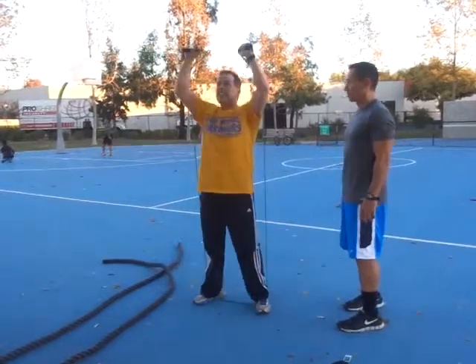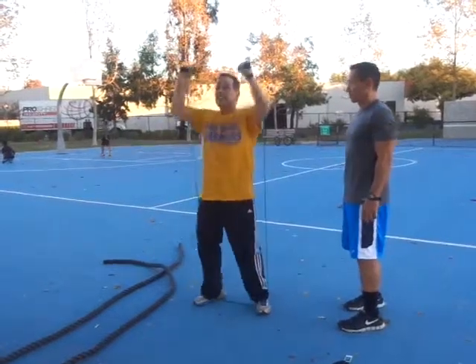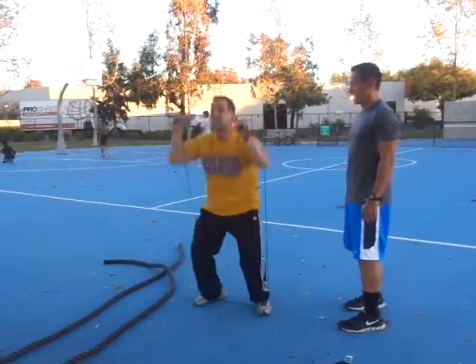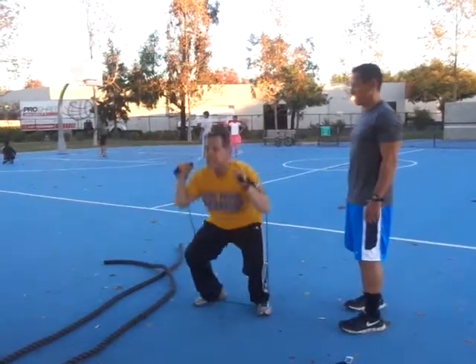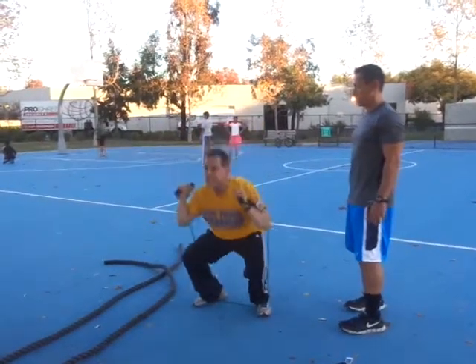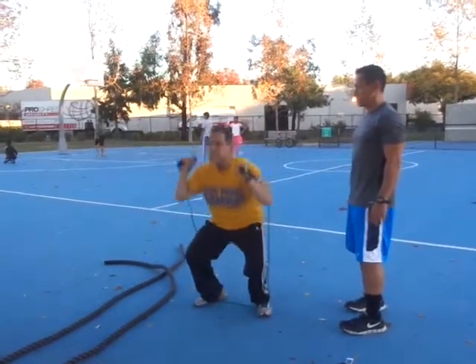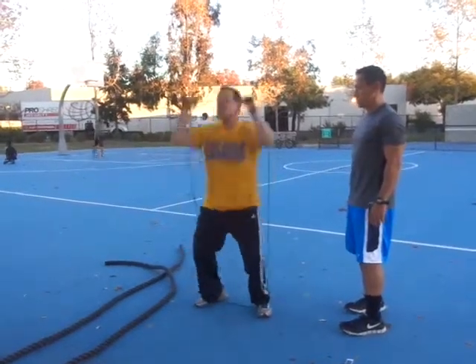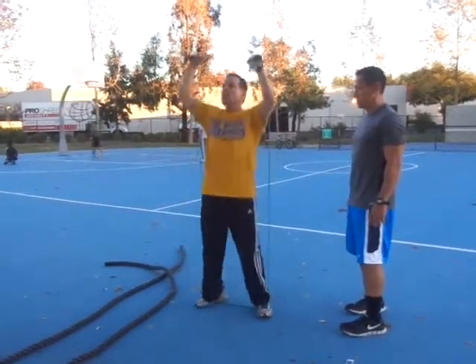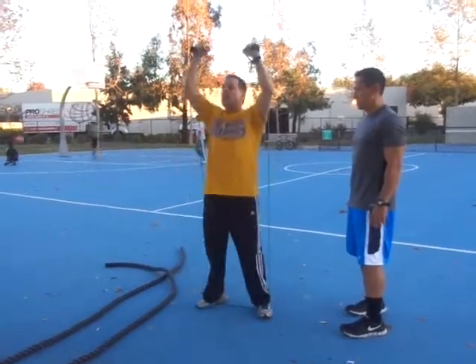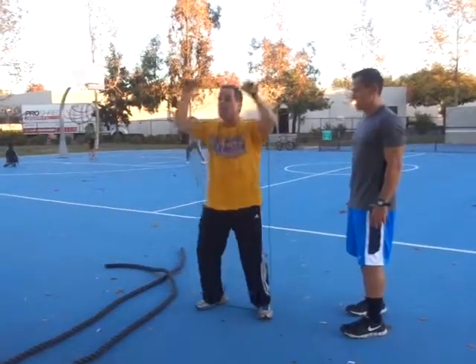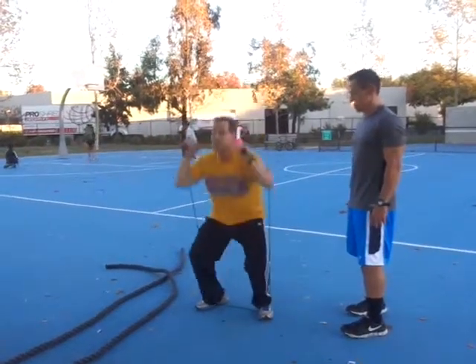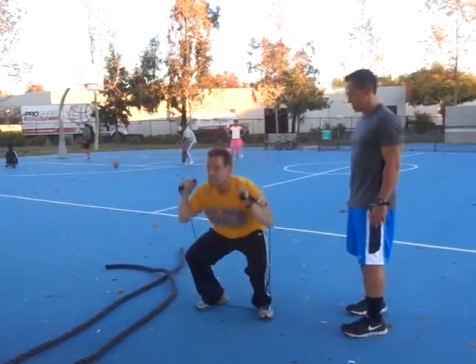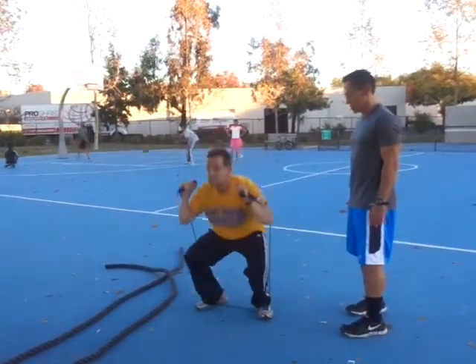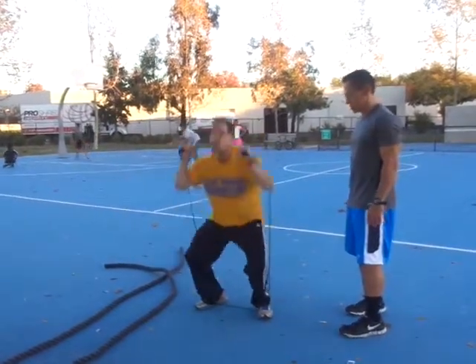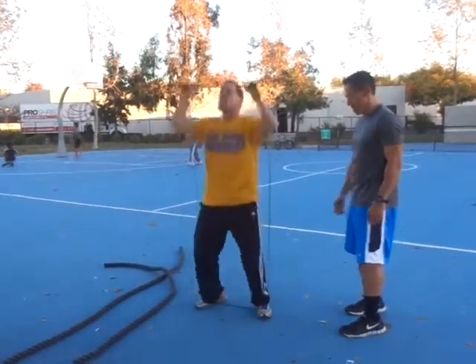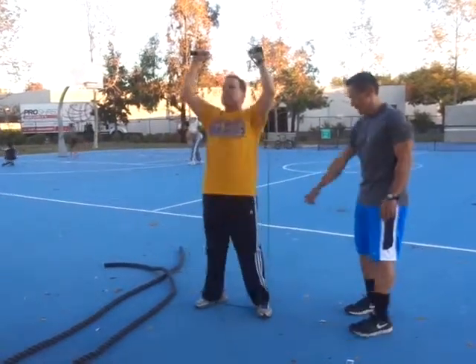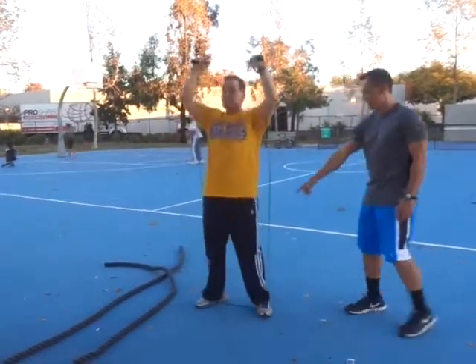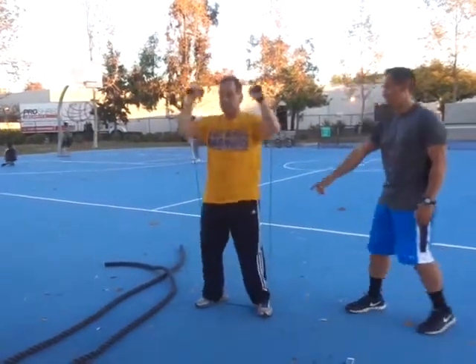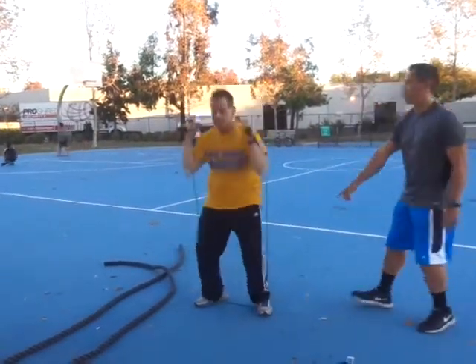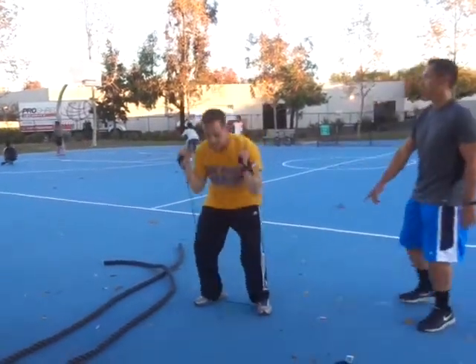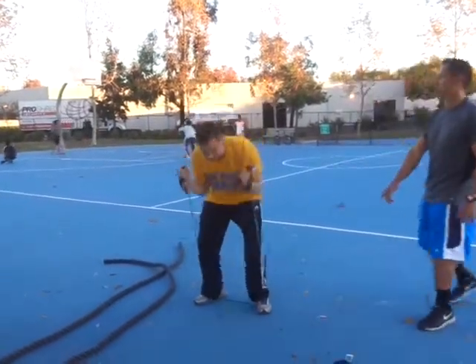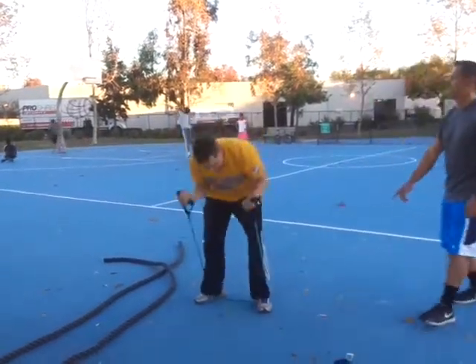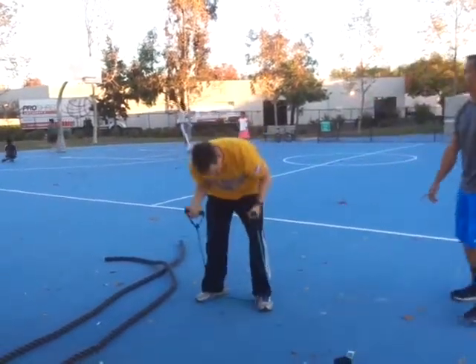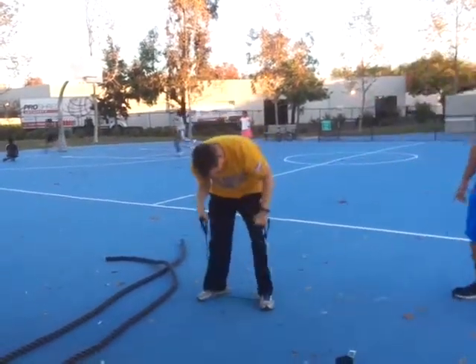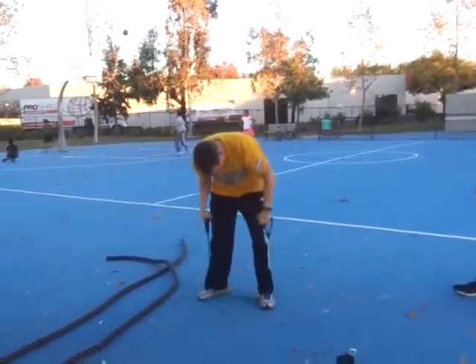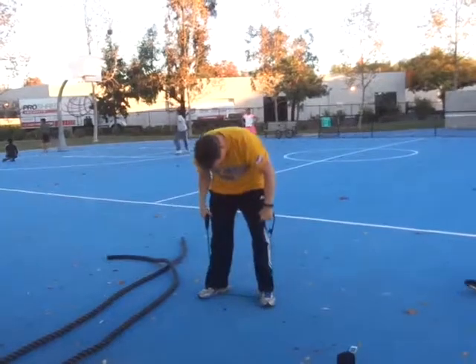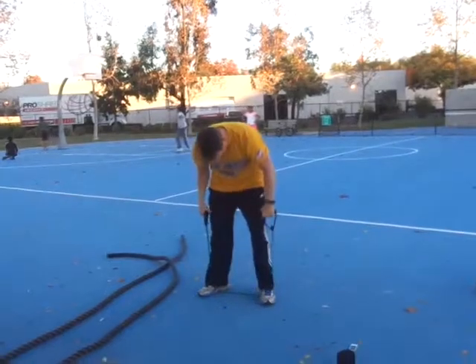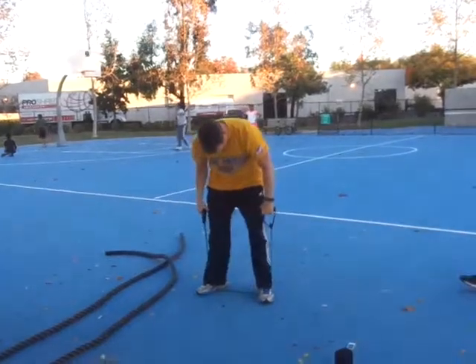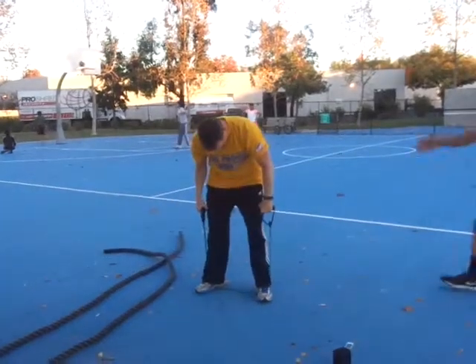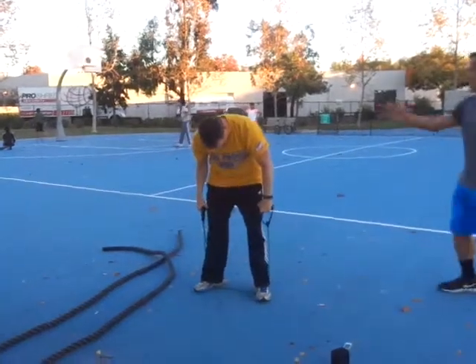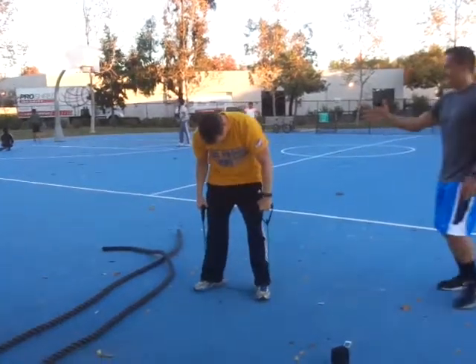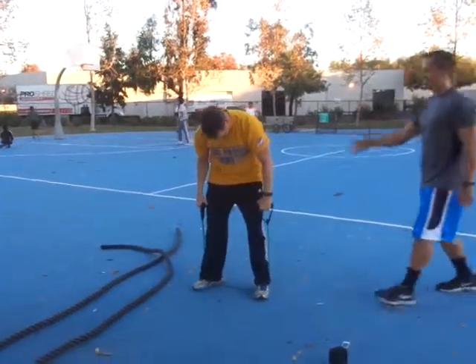Three, two, one. Good. Keep those in your feet. We're going again. Get that lower back activated.